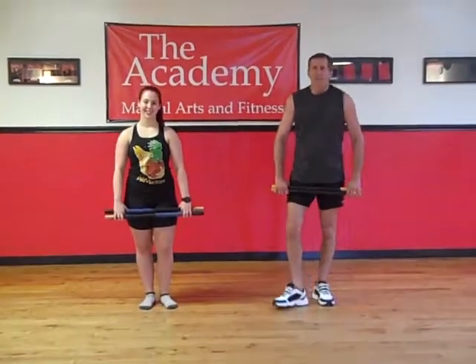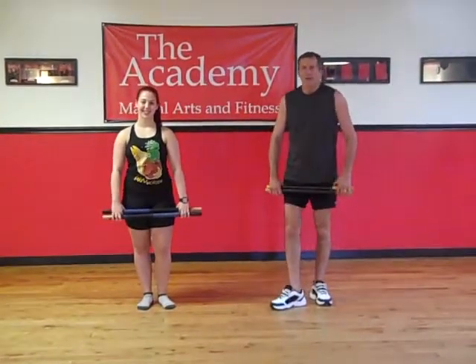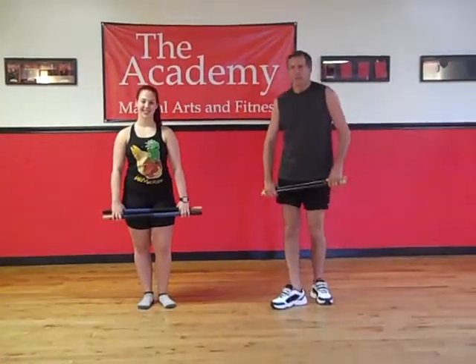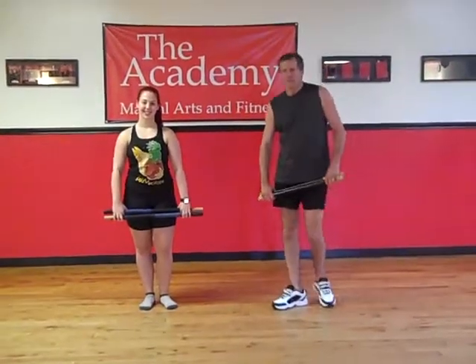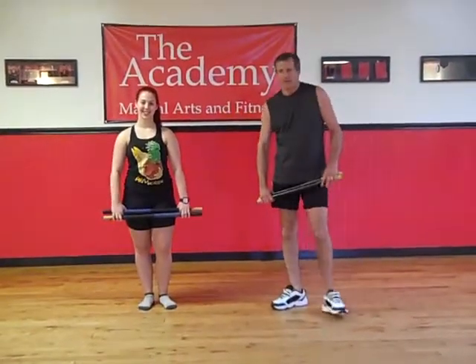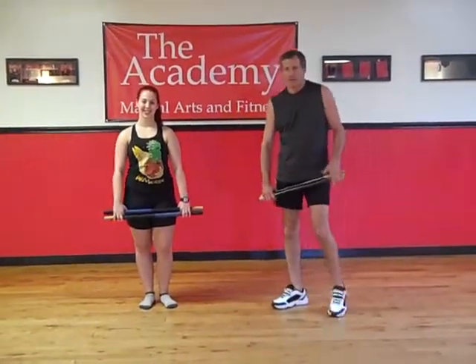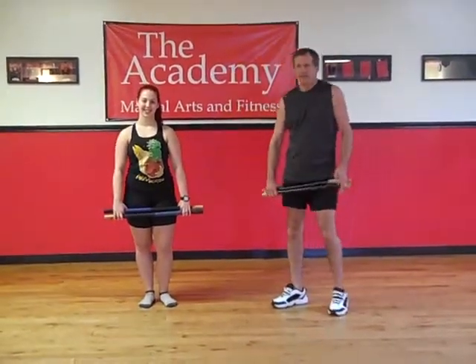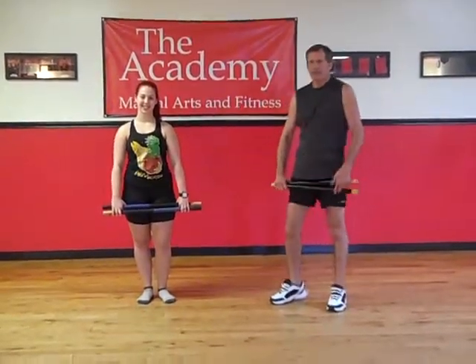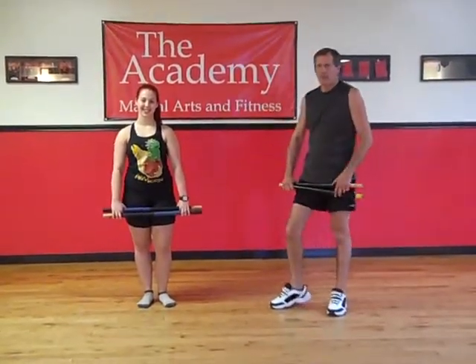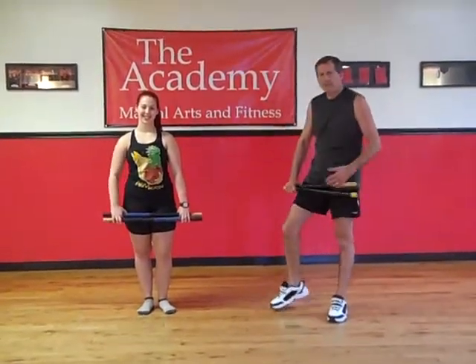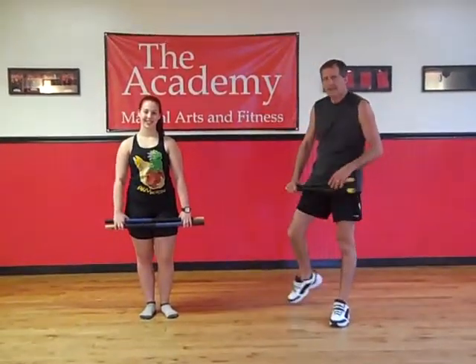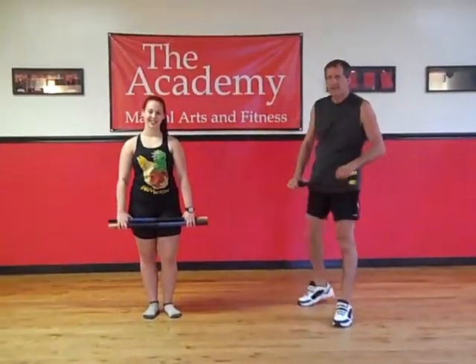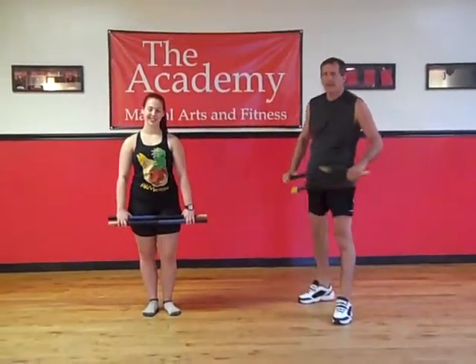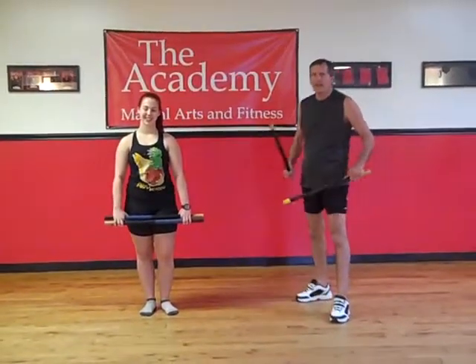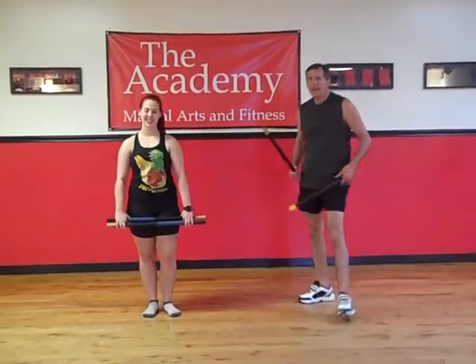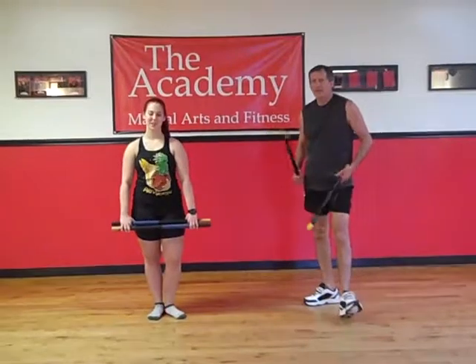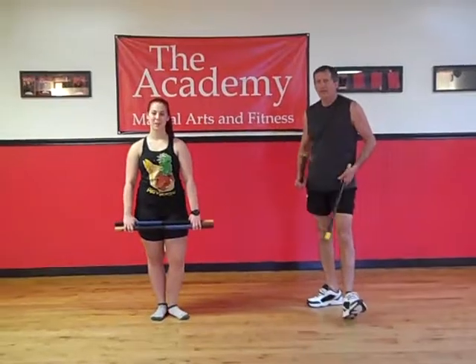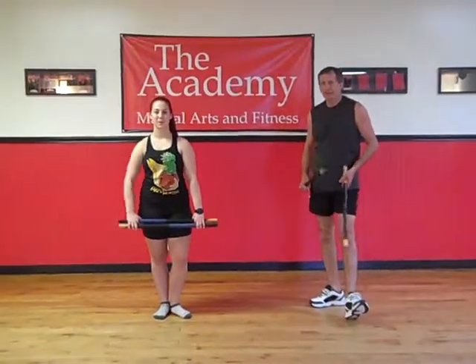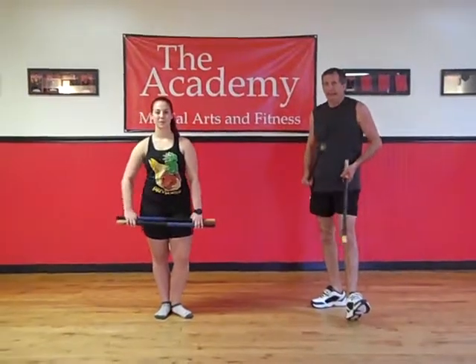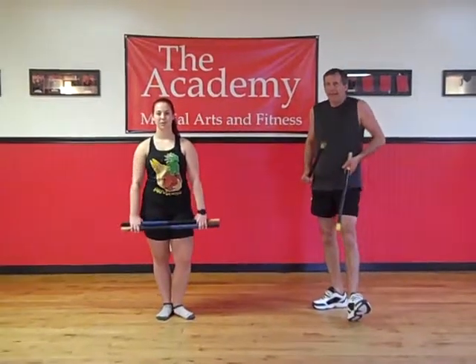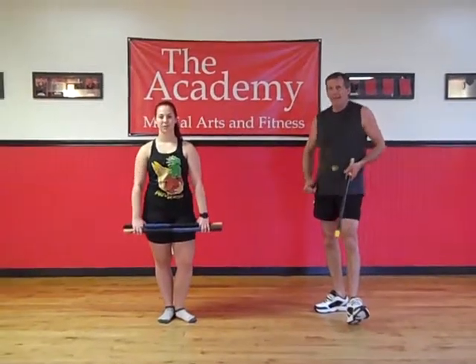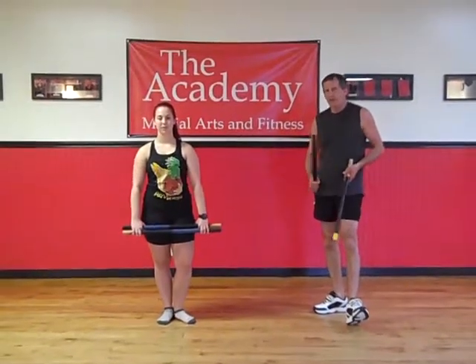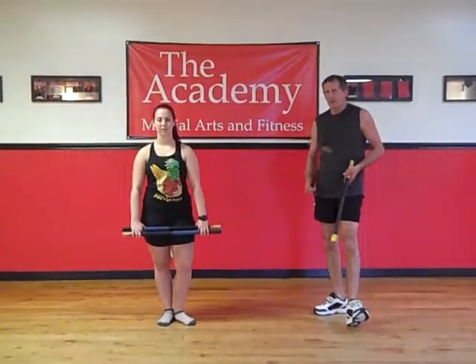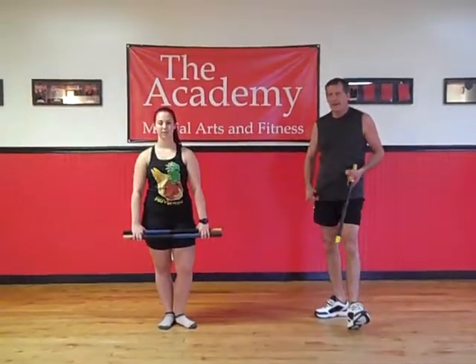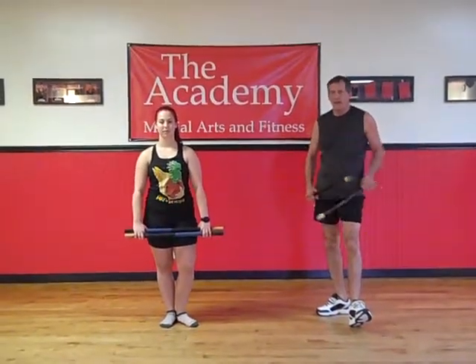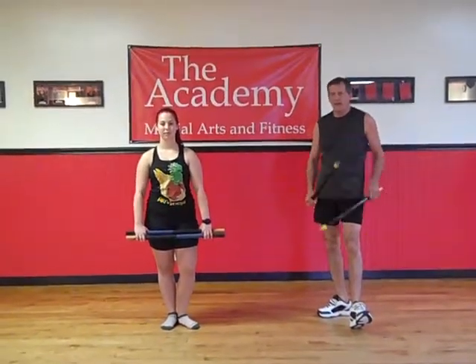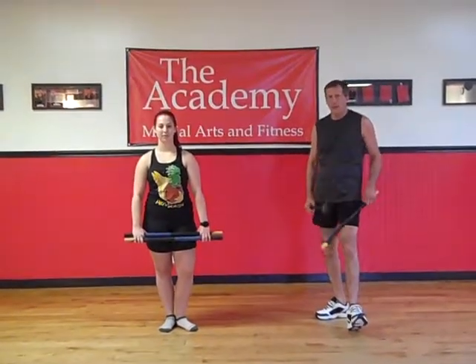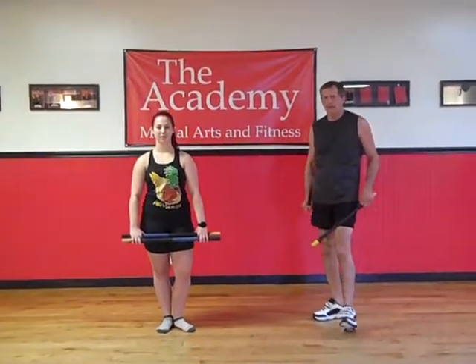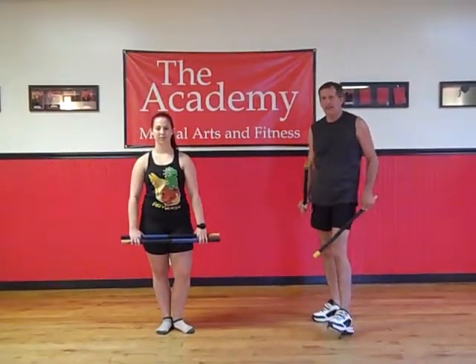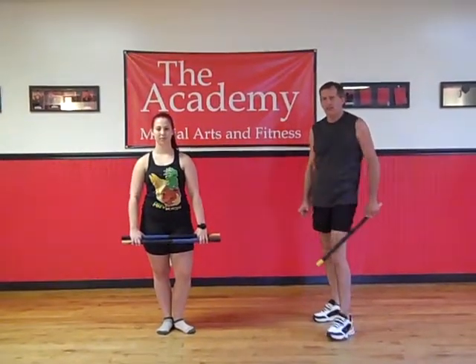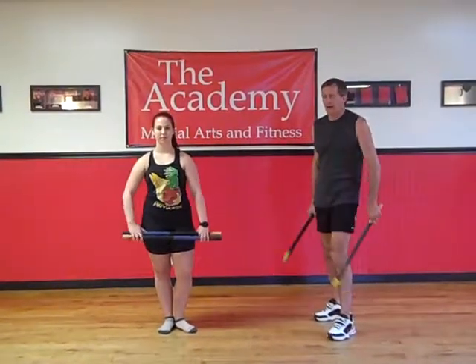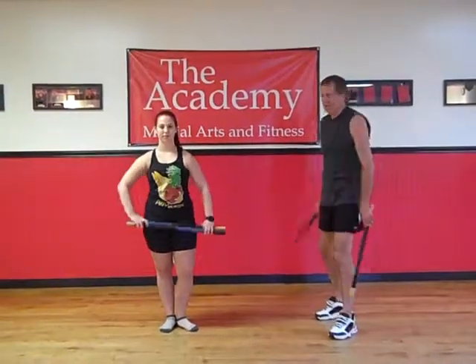Hello, my name is Craig Sira, and with me today is Haley, and we are going to do one of the eight-count double-stick Sinawalis.